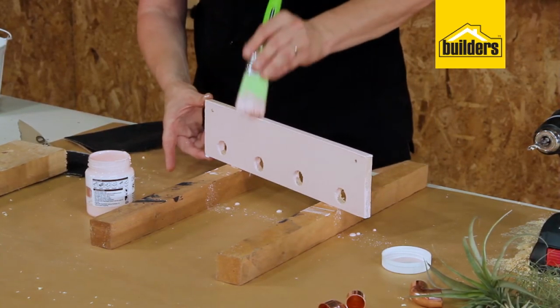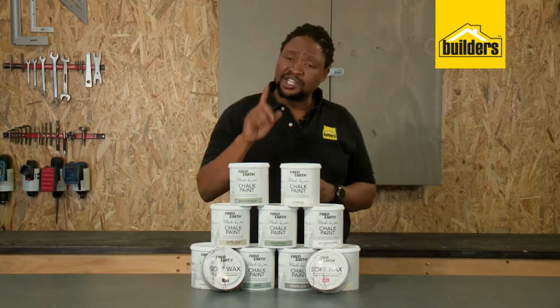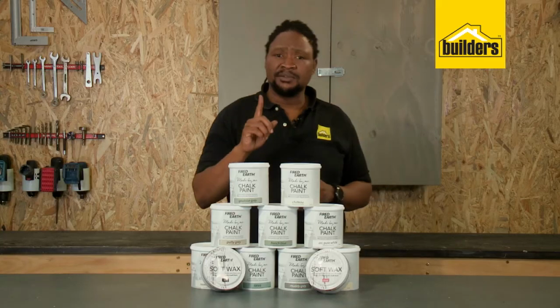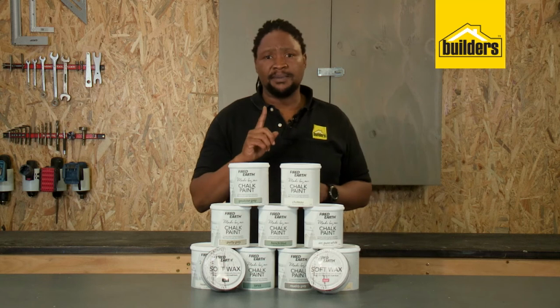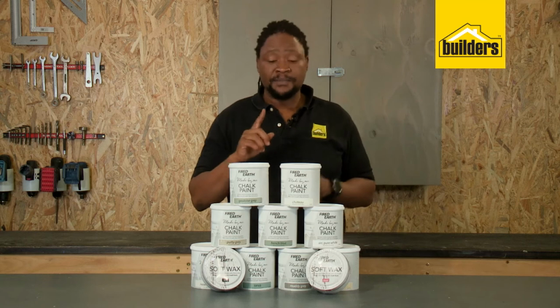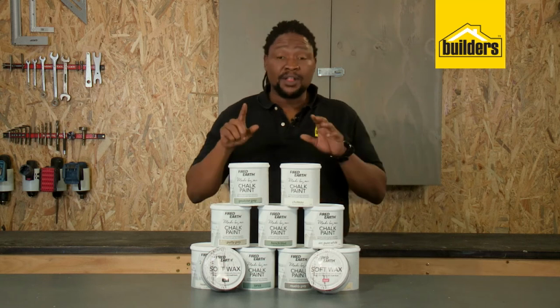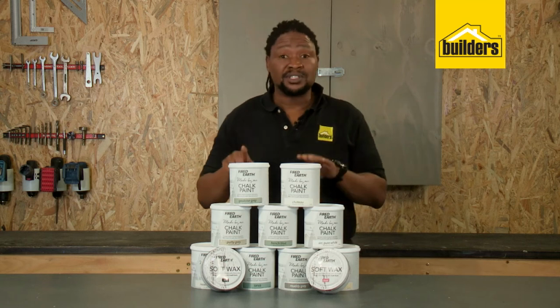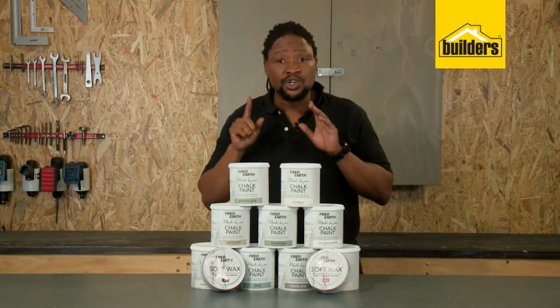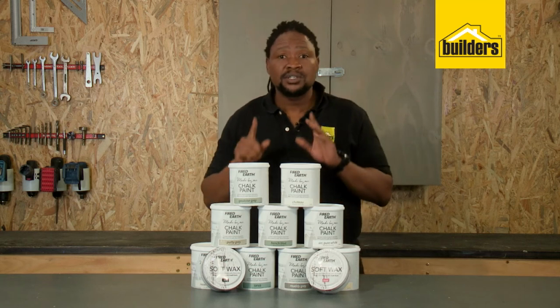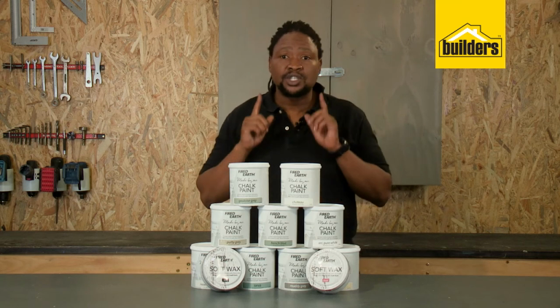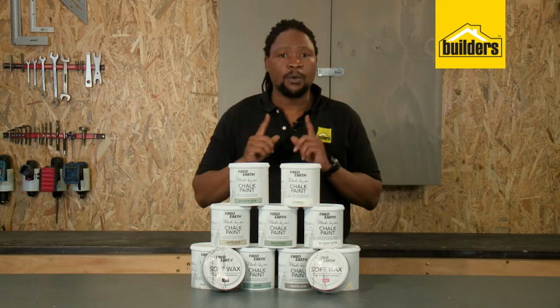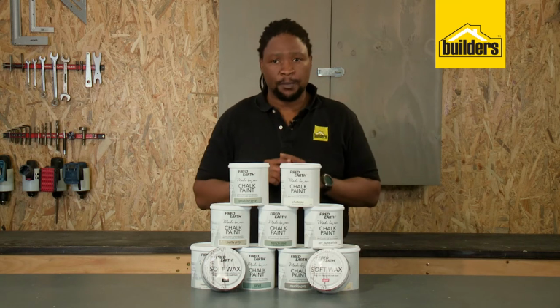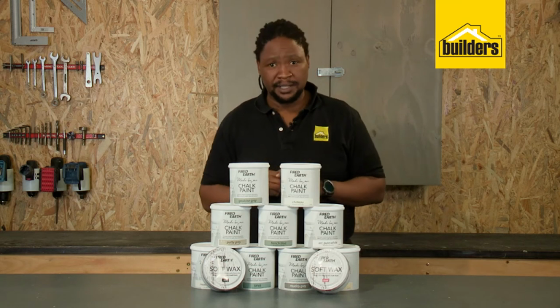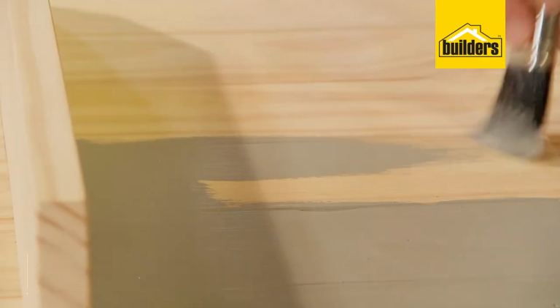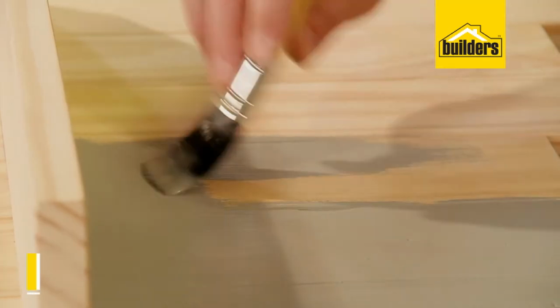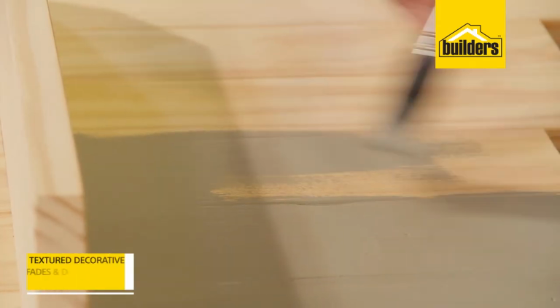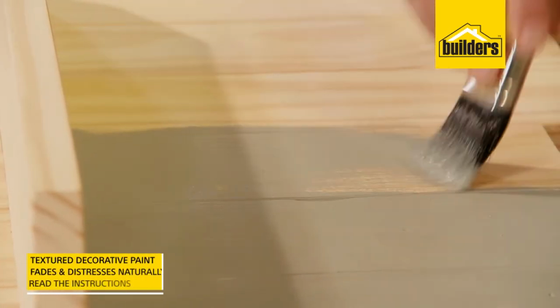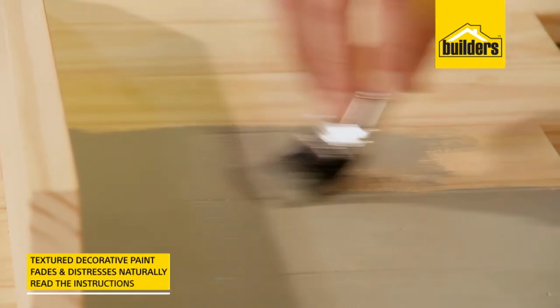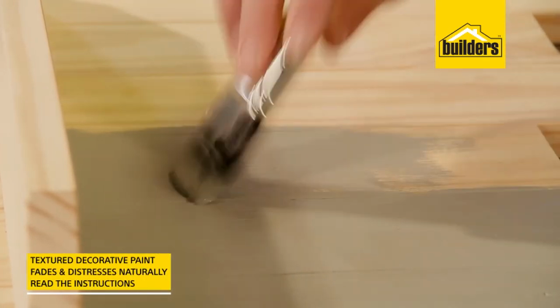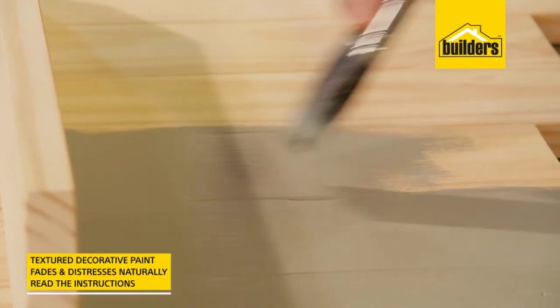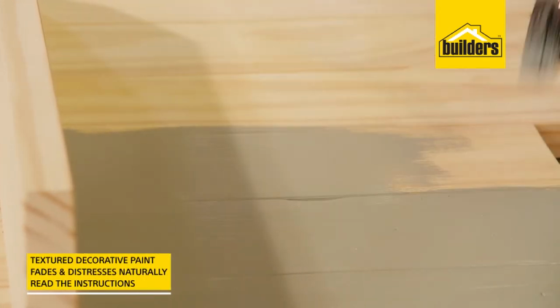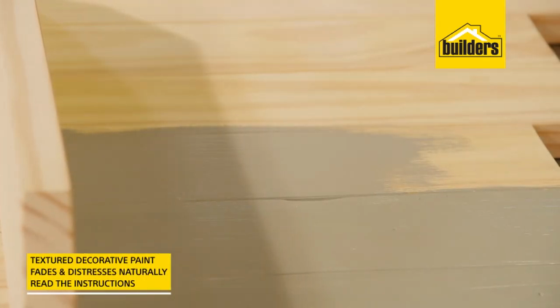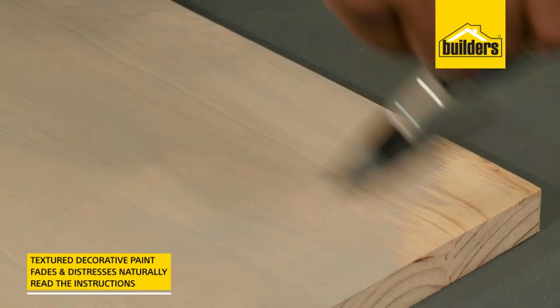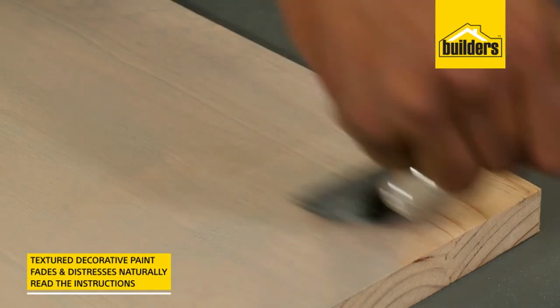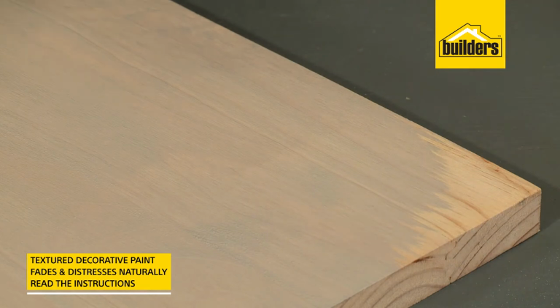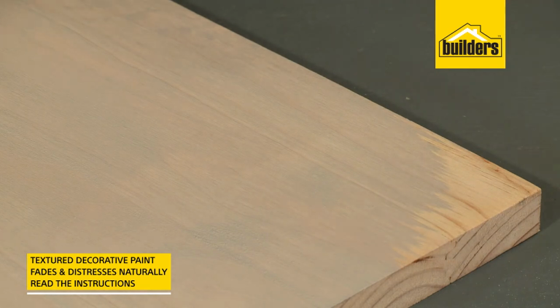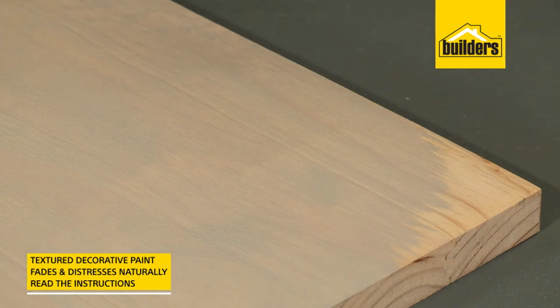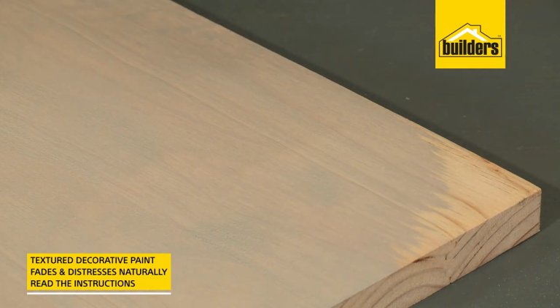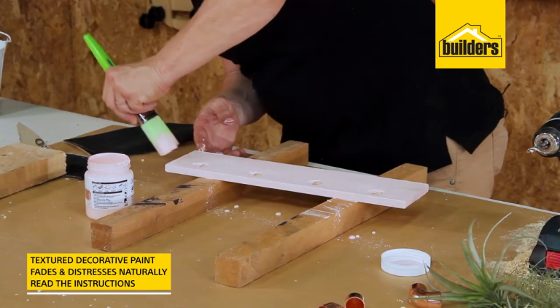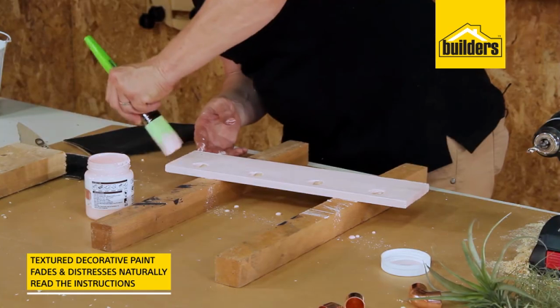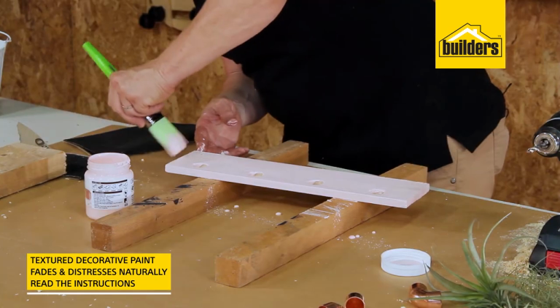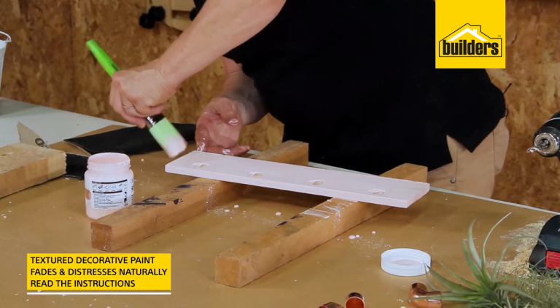Just remember, this is not a chalkboard paint. It's a textured decorative paint and it's designed to fade and naturally distress.